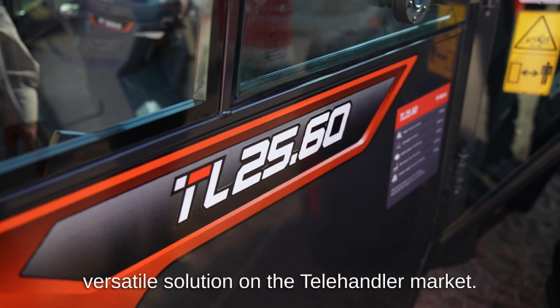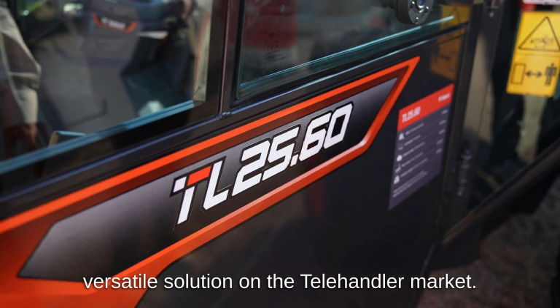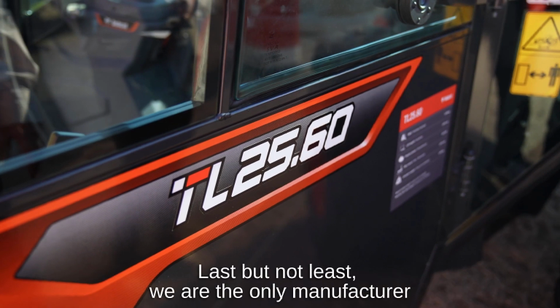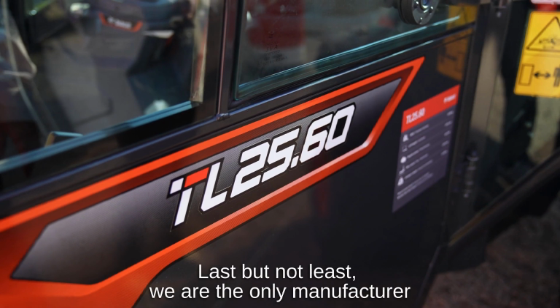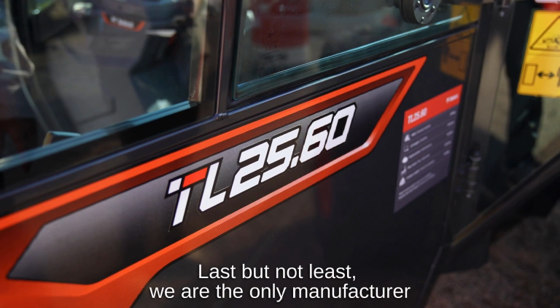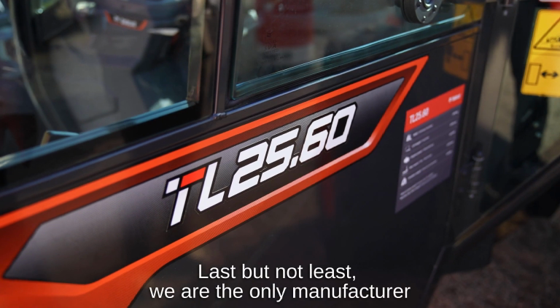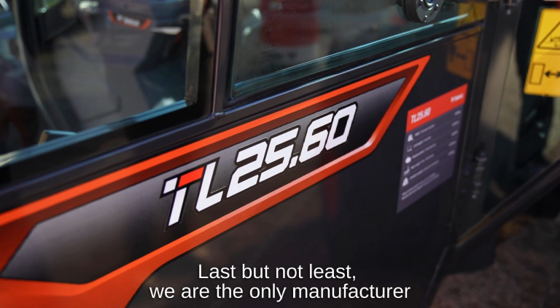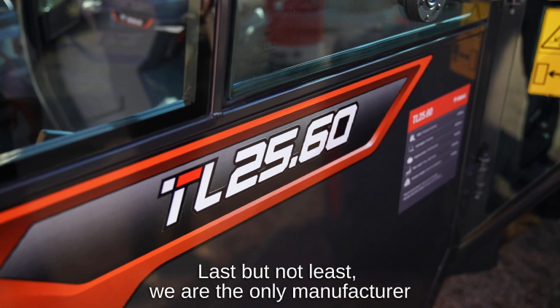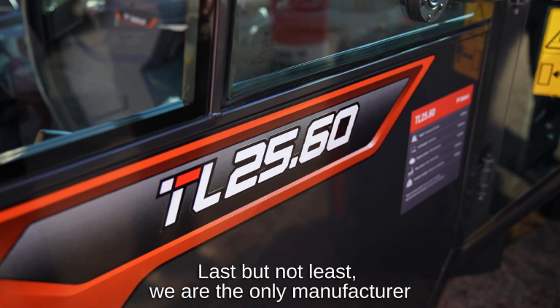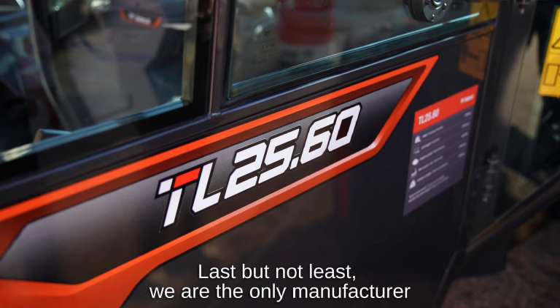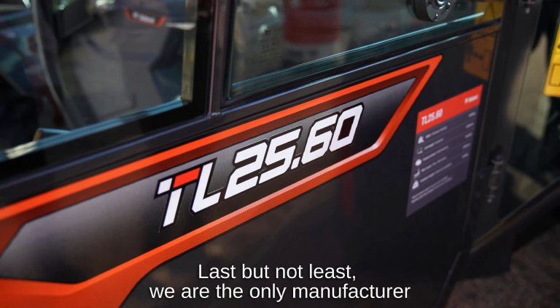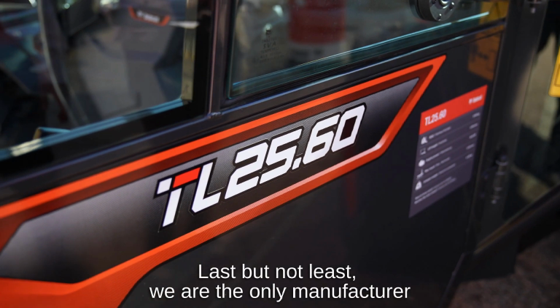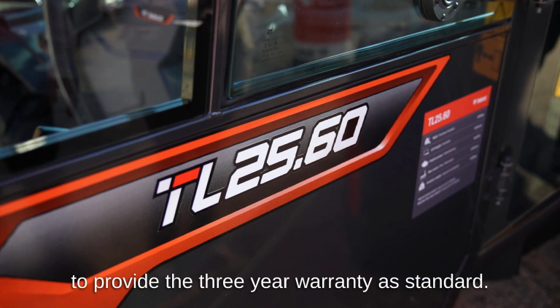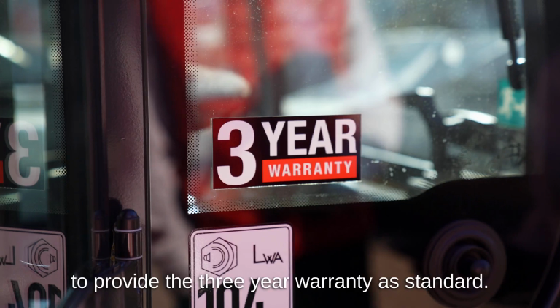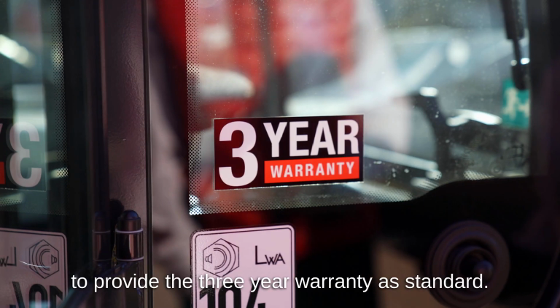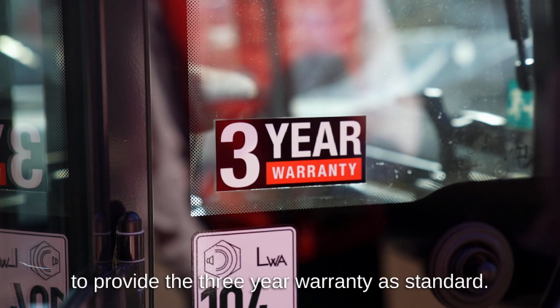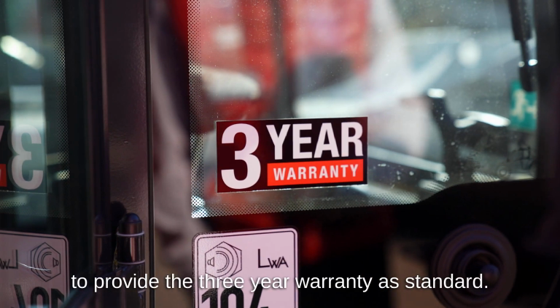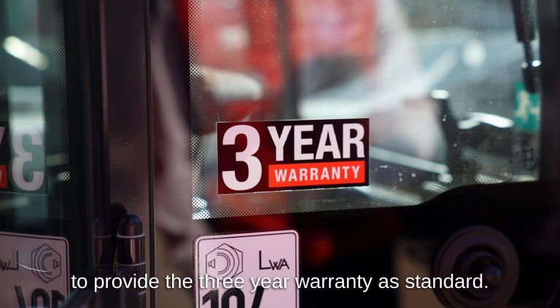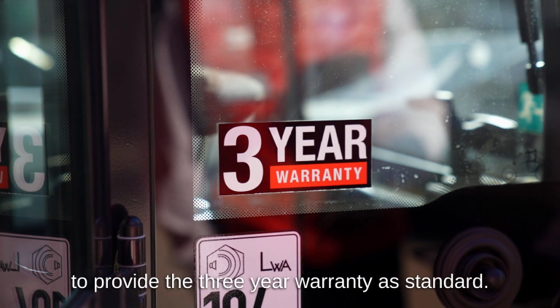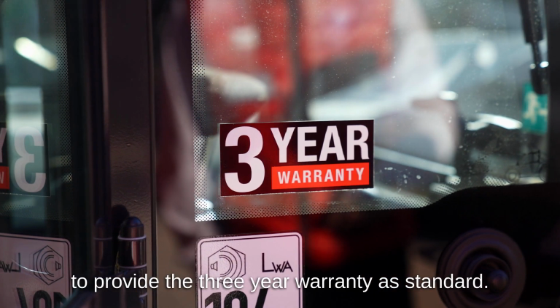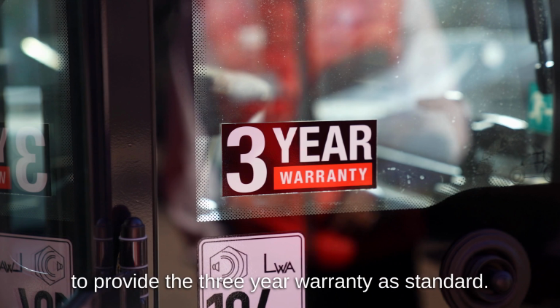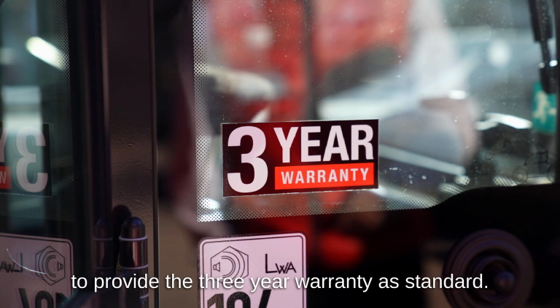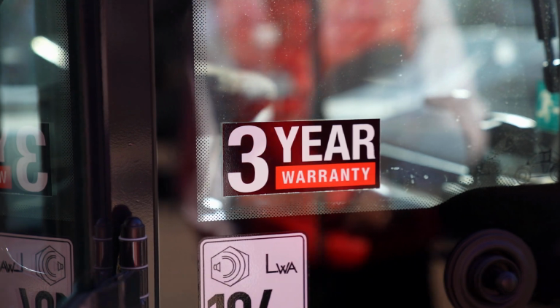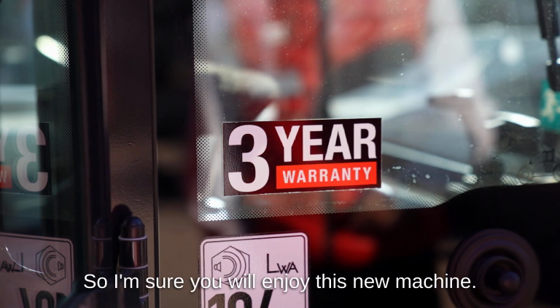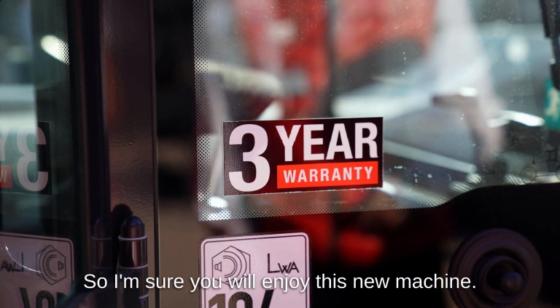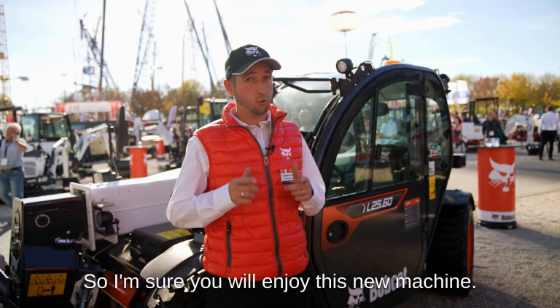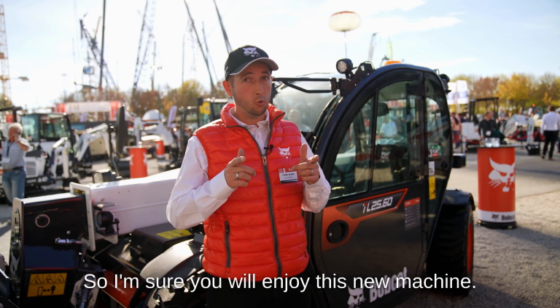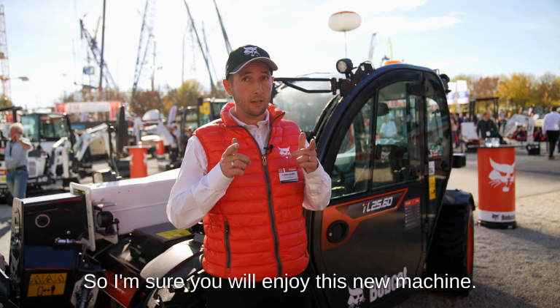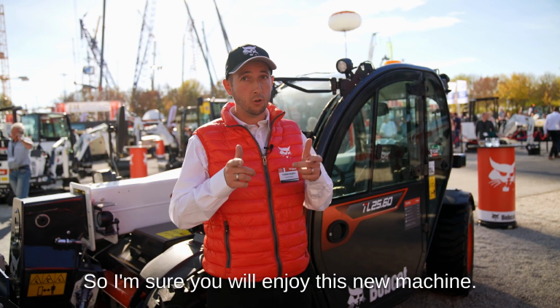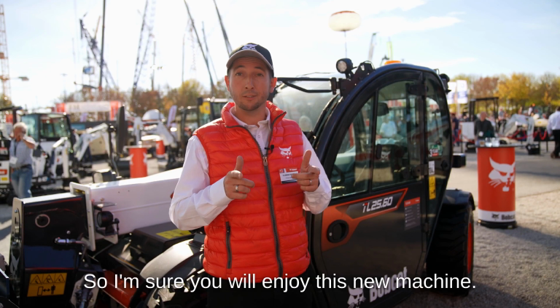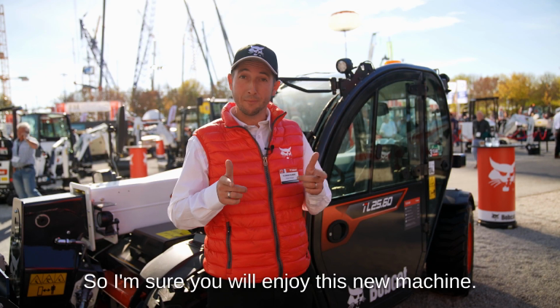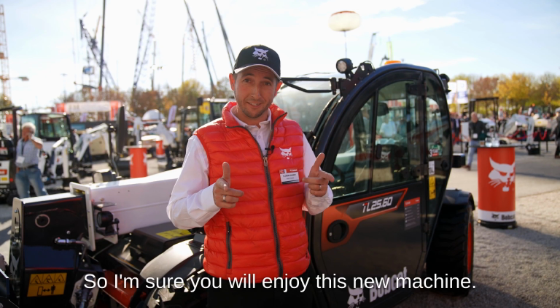Last but not least, we are the only manufacturer to provide the 3-year warranty as standard. So I'm sure you will enjoy this new machine.